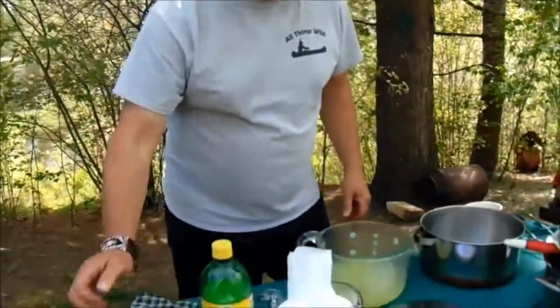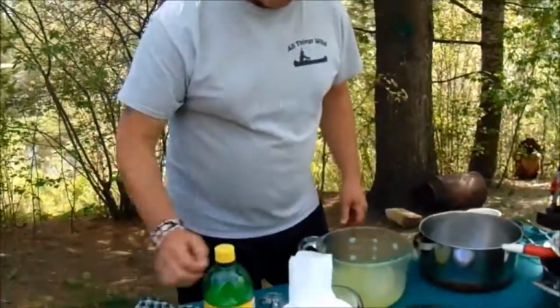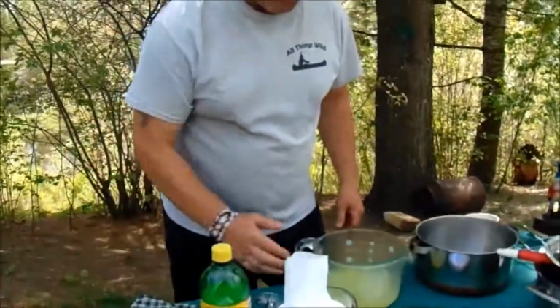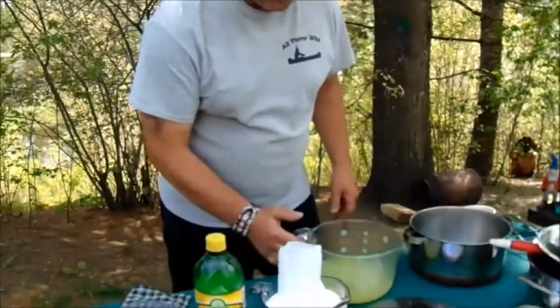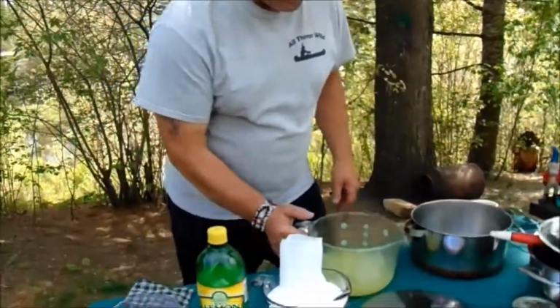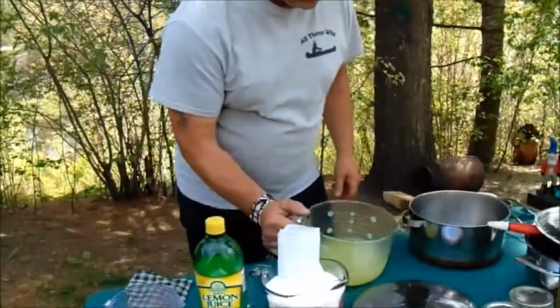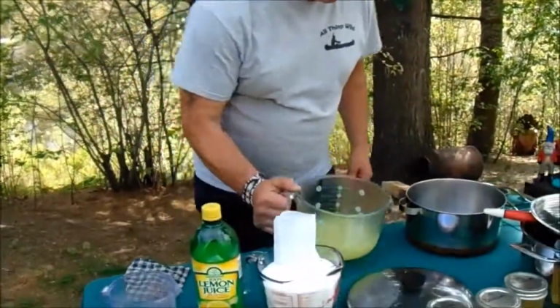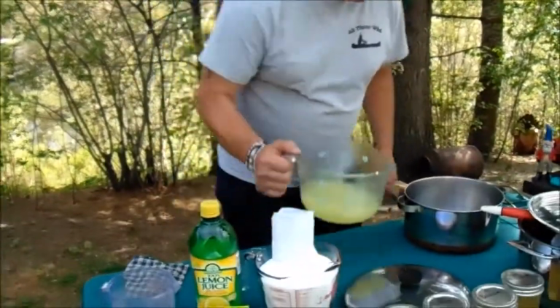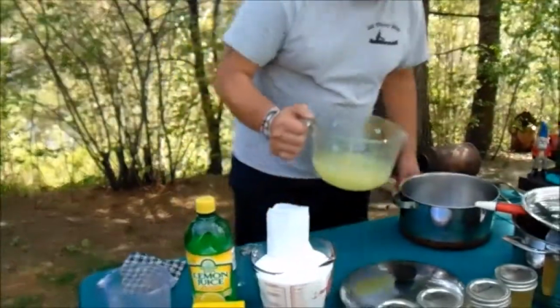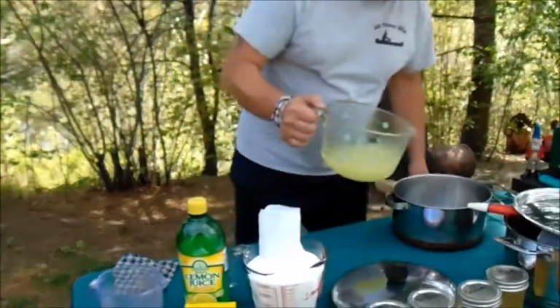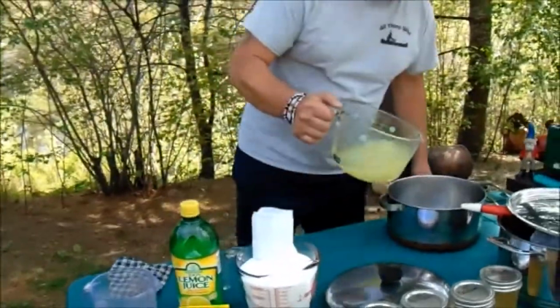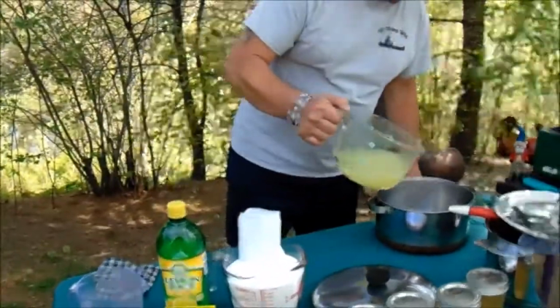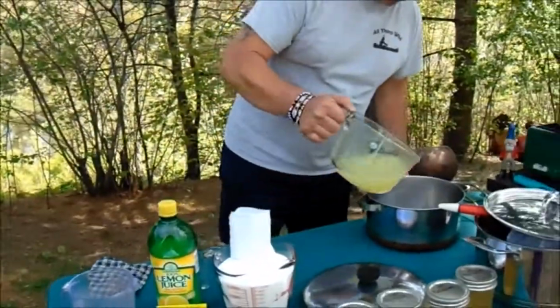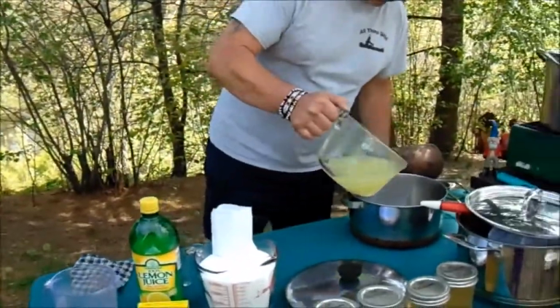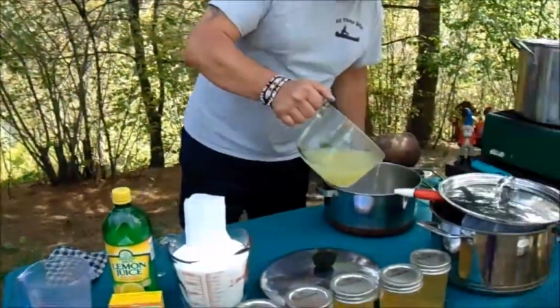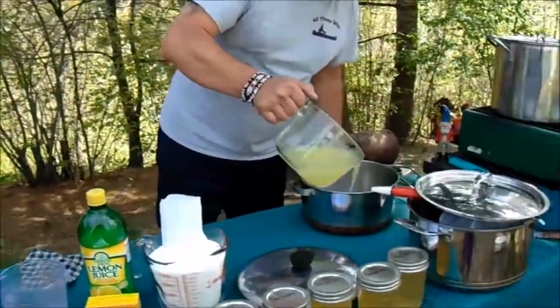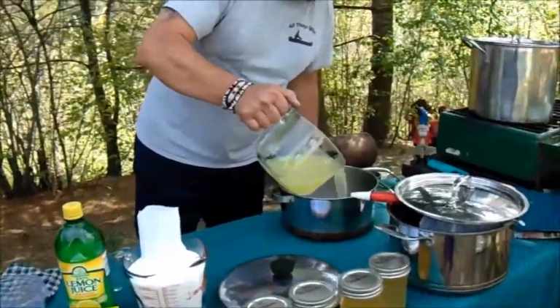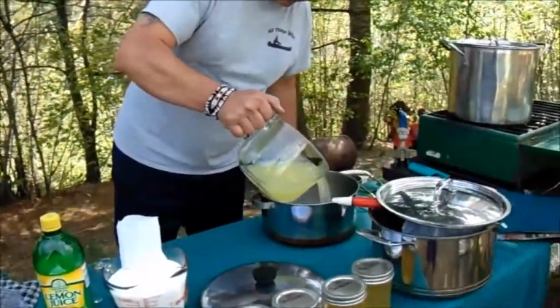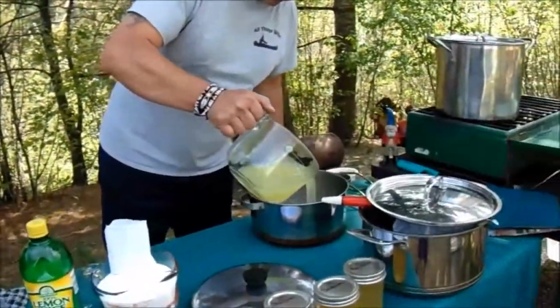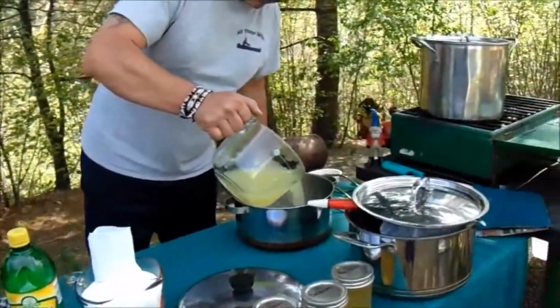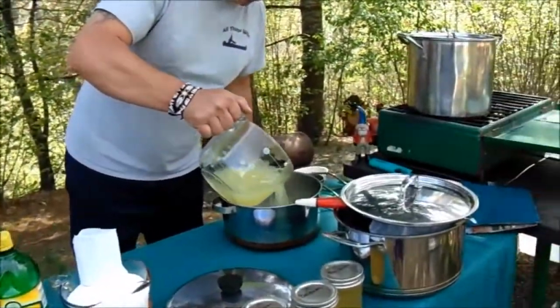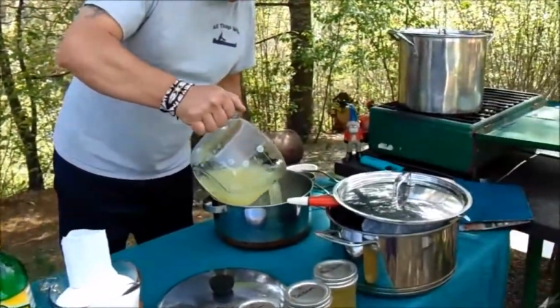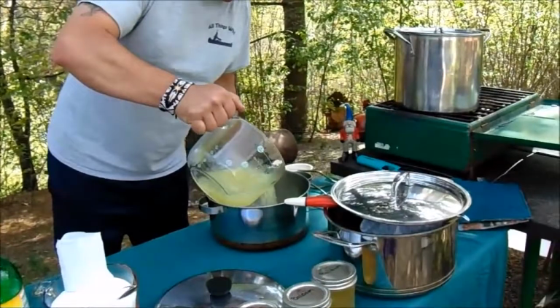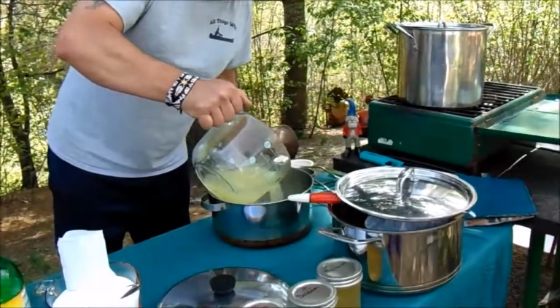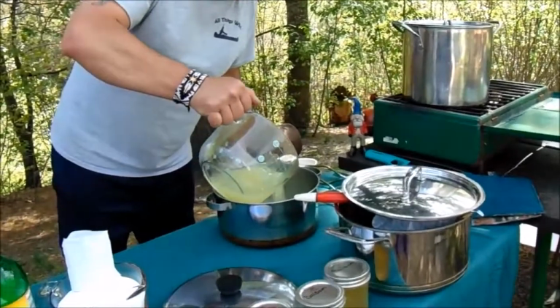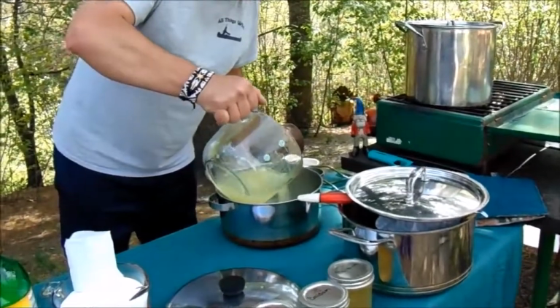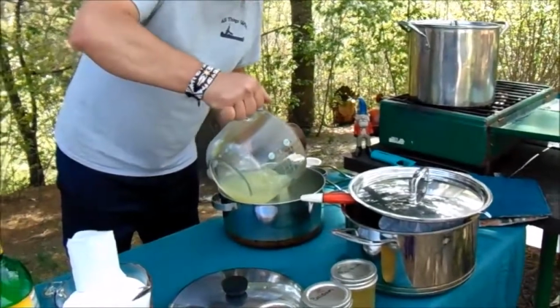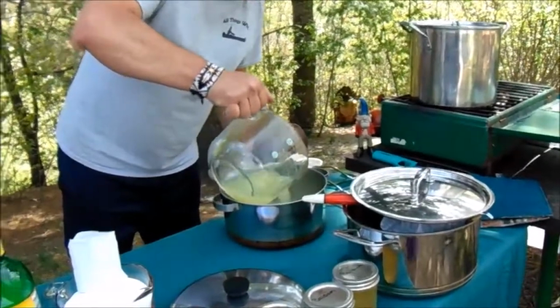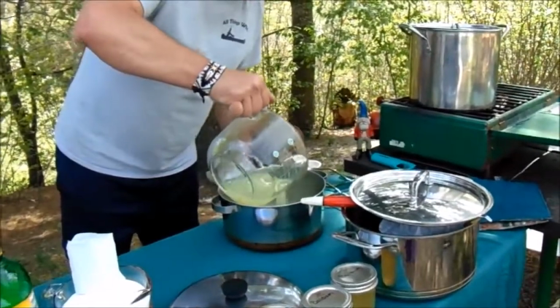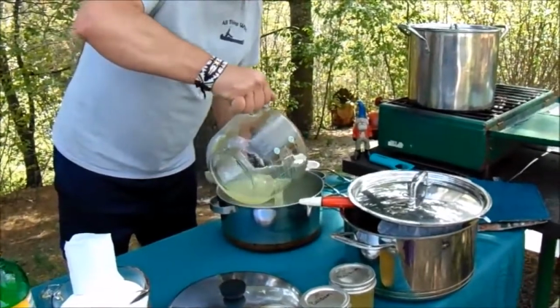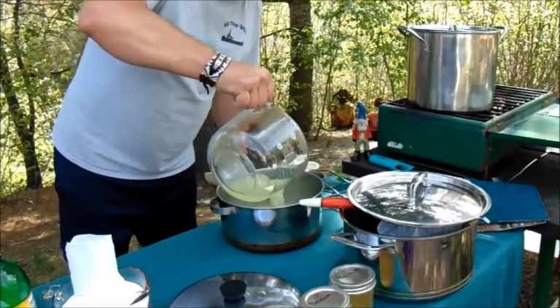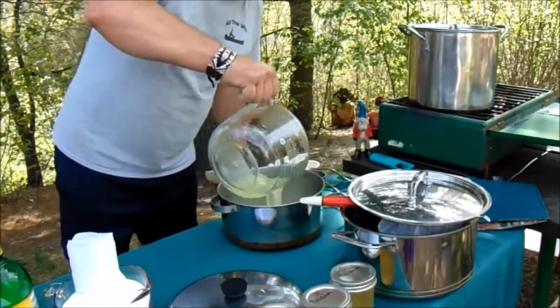Sven here did not do a darn thing to help us pick the tips — he was very slow at it. So into the pot goes my three cups of juice.